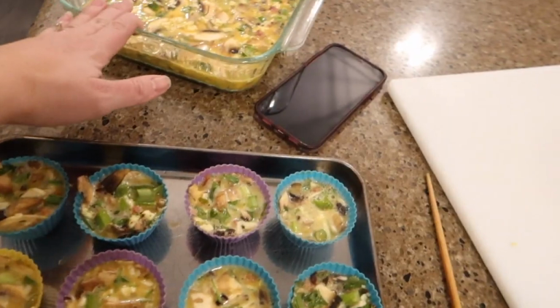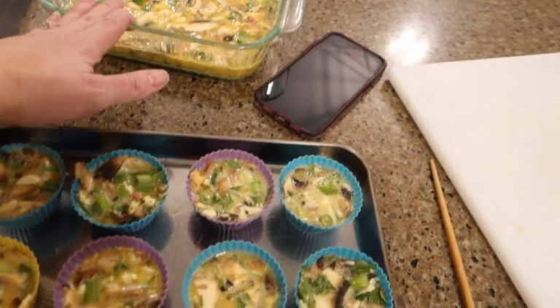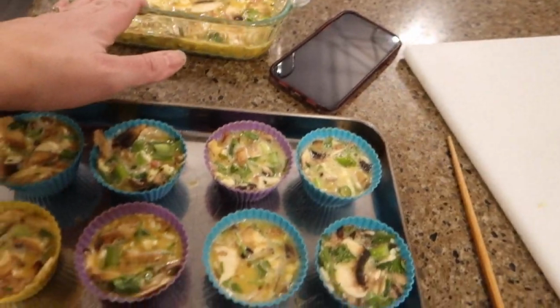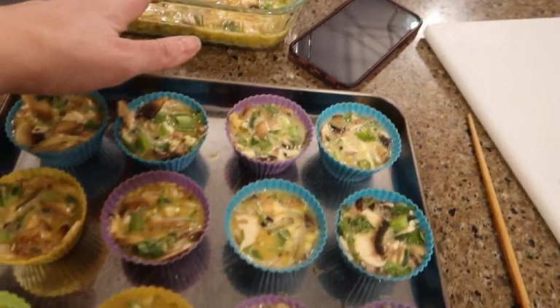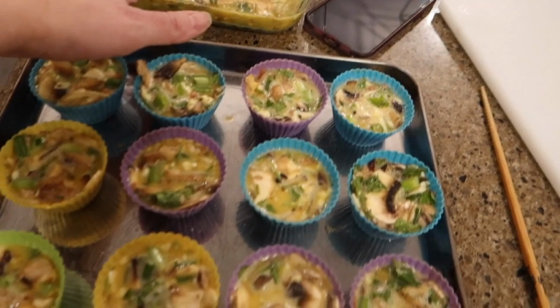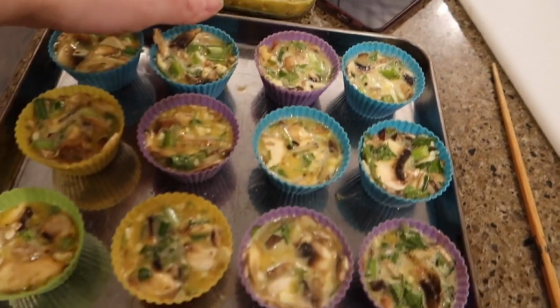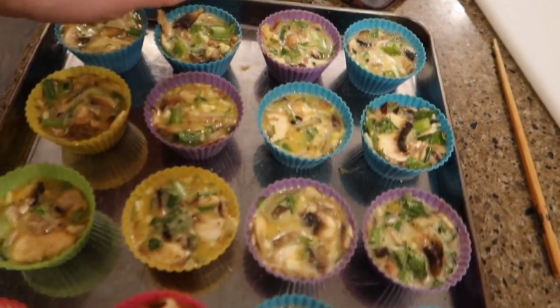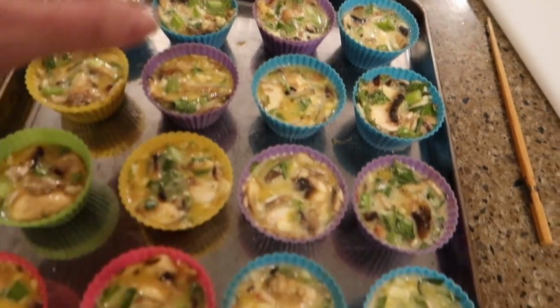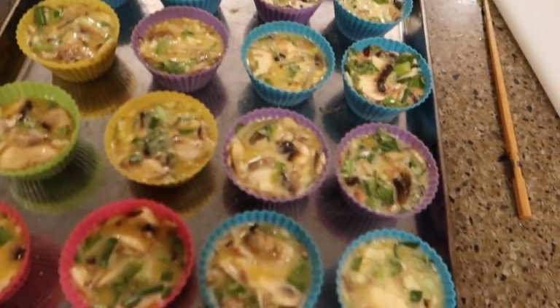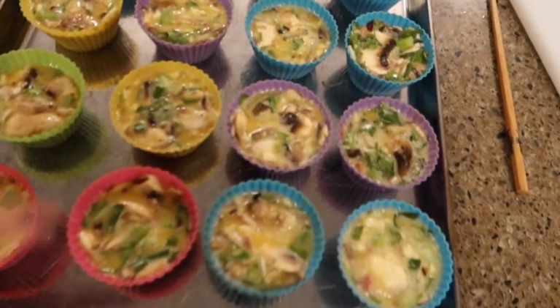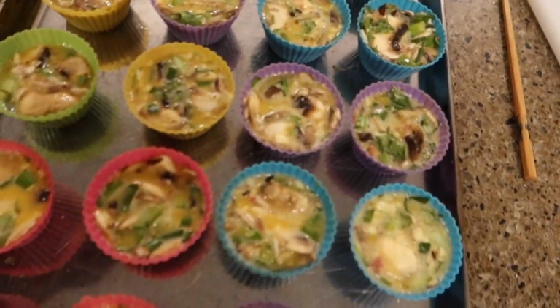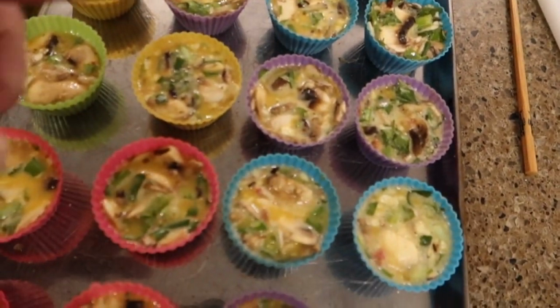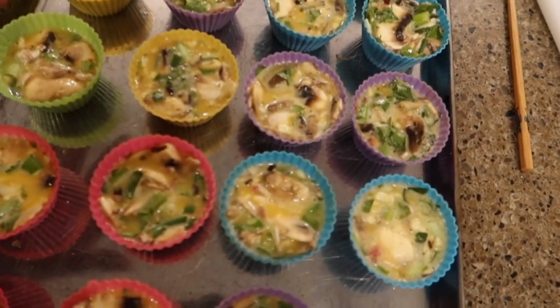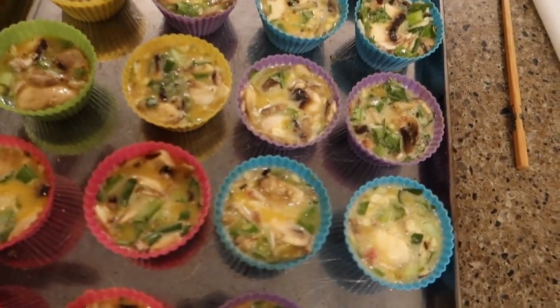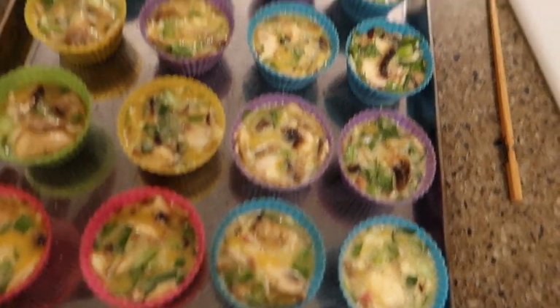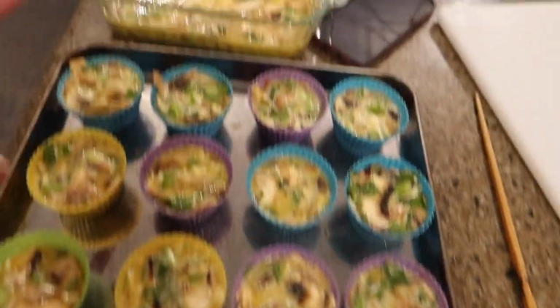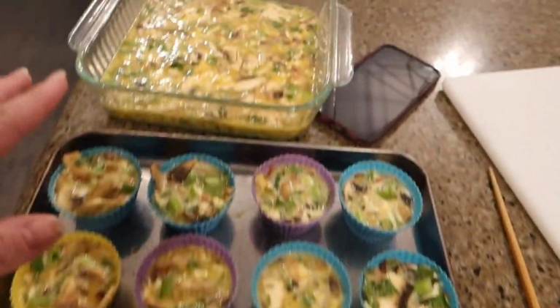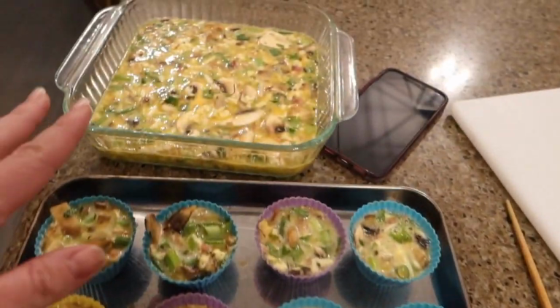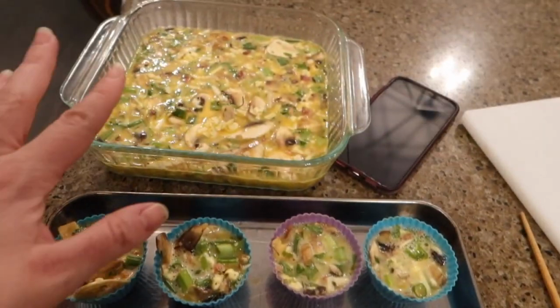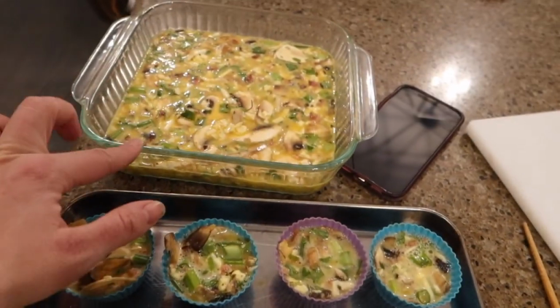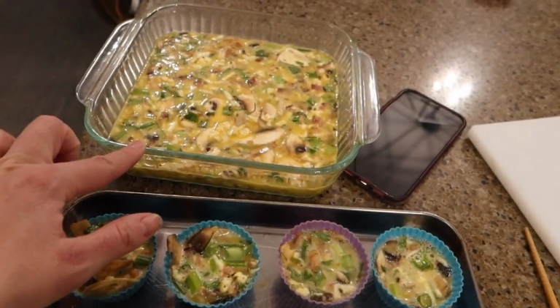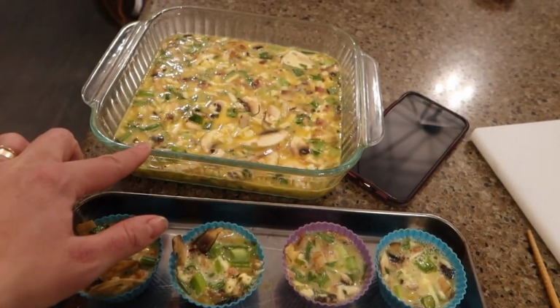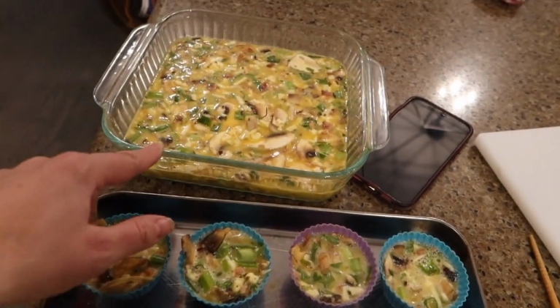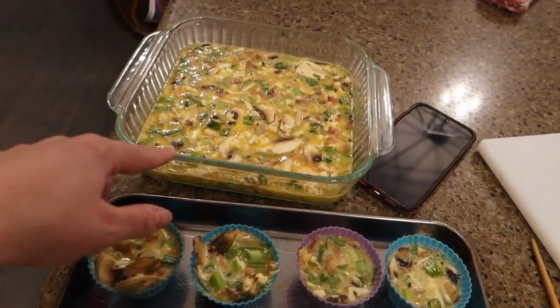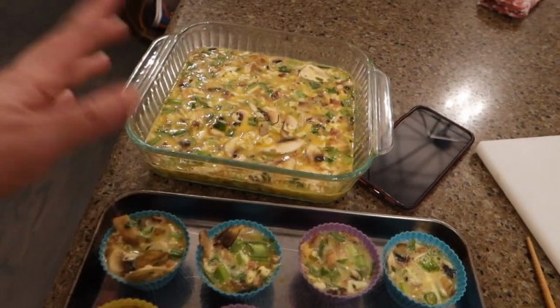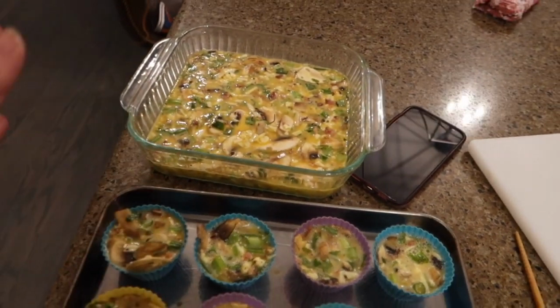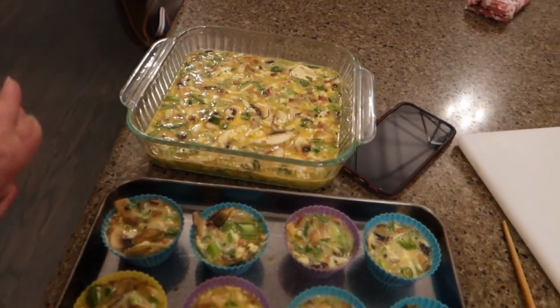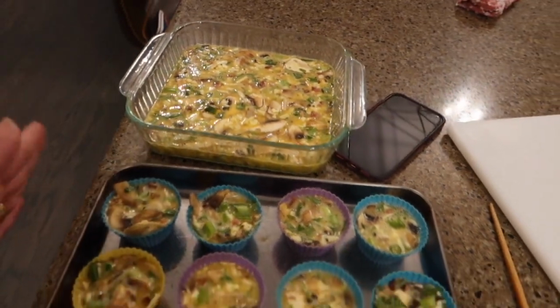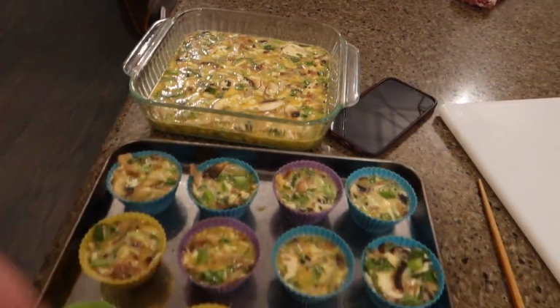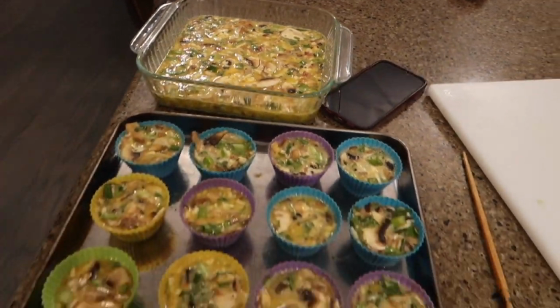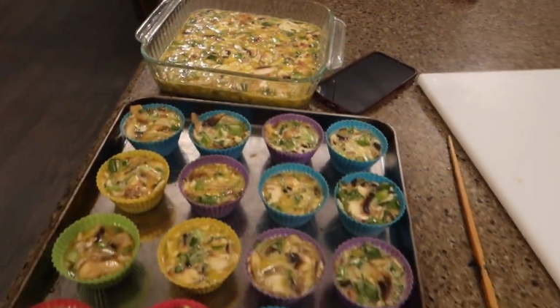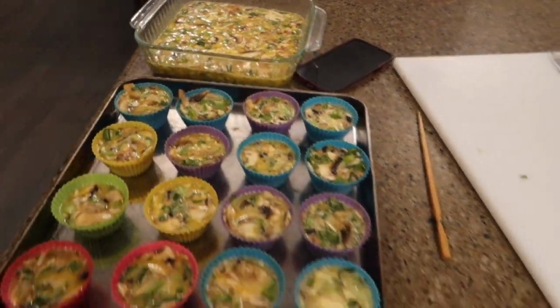I couldn't find the rest of my muffin cups. I know I have more than this. So we just threw the rest in a casserole dish and I'm going to bake those.